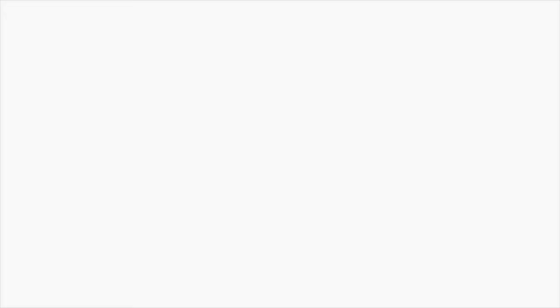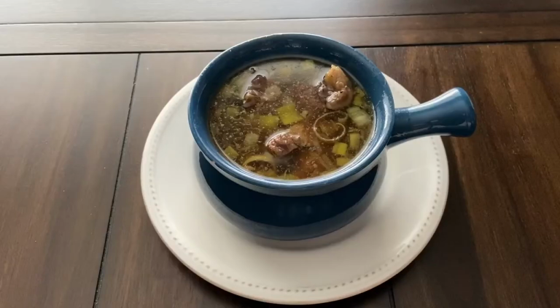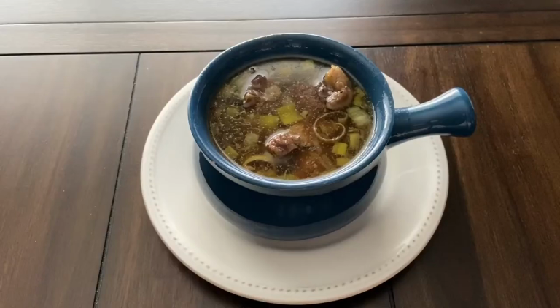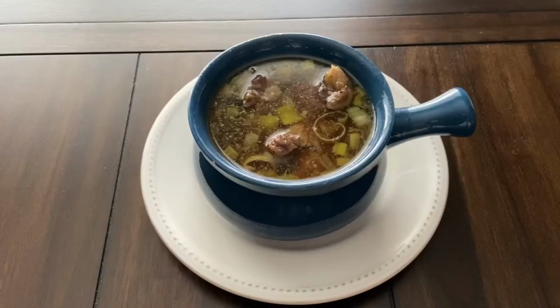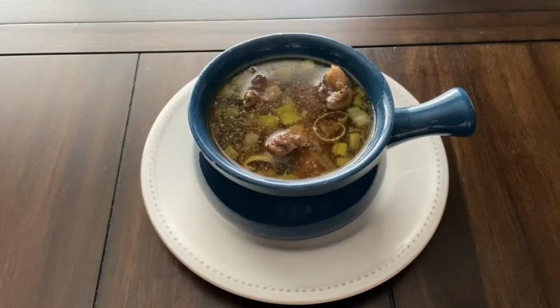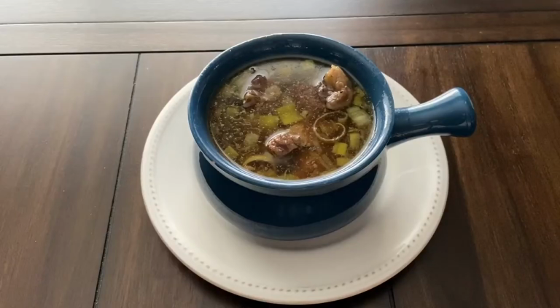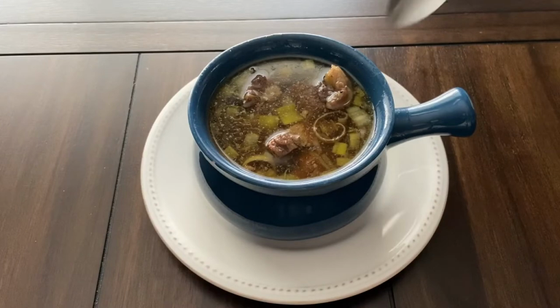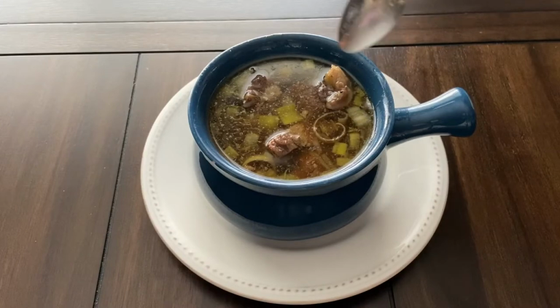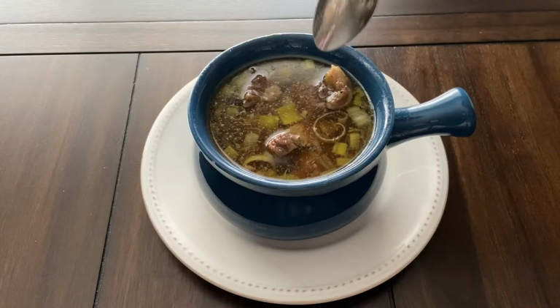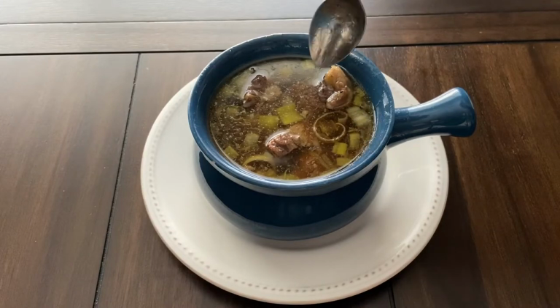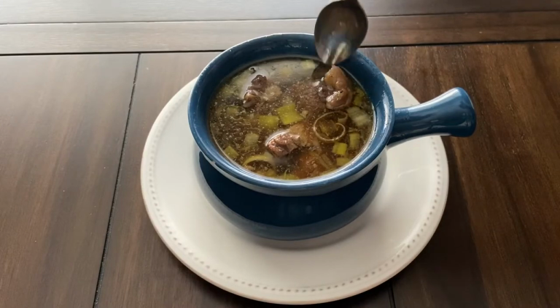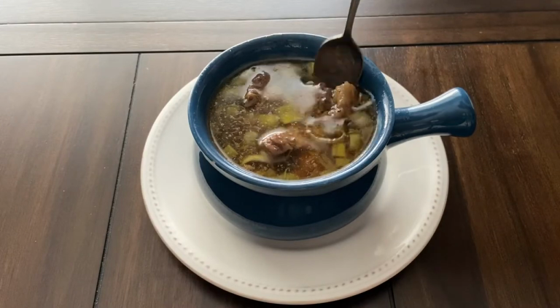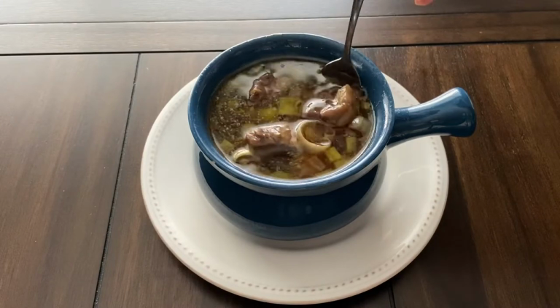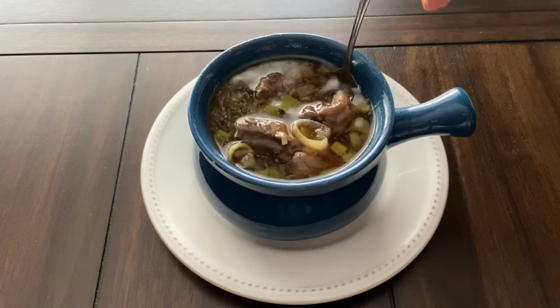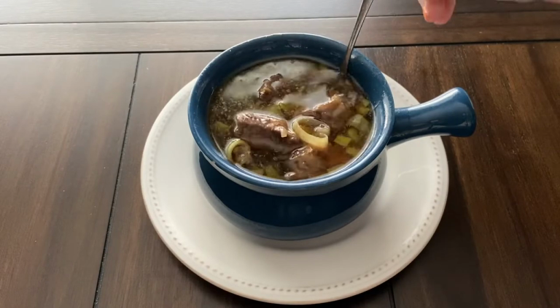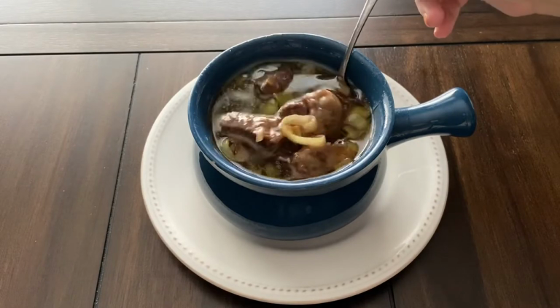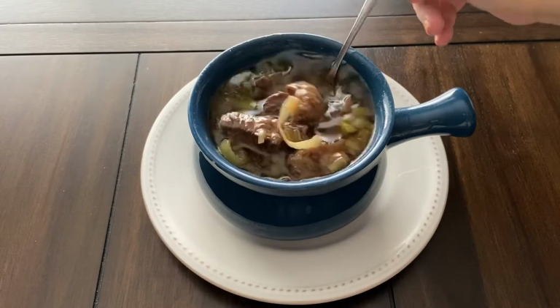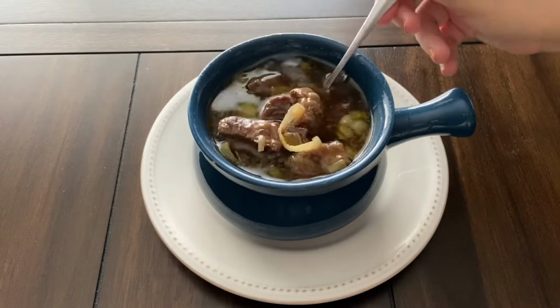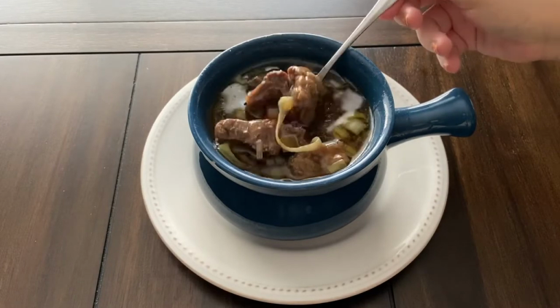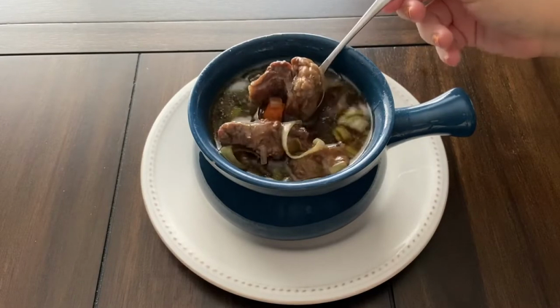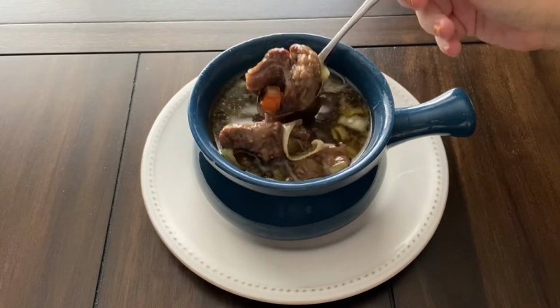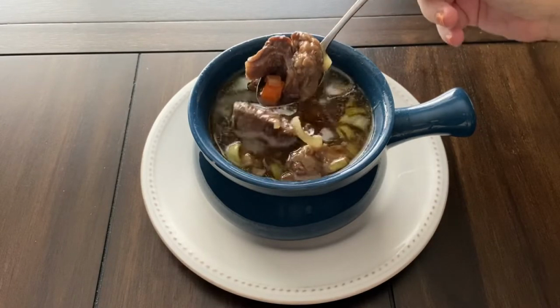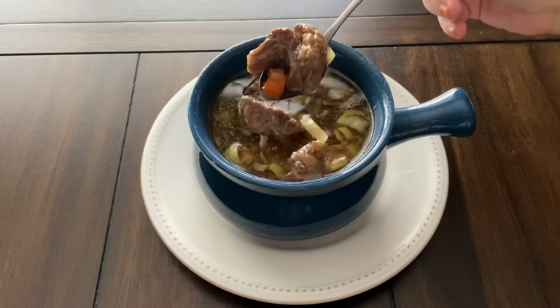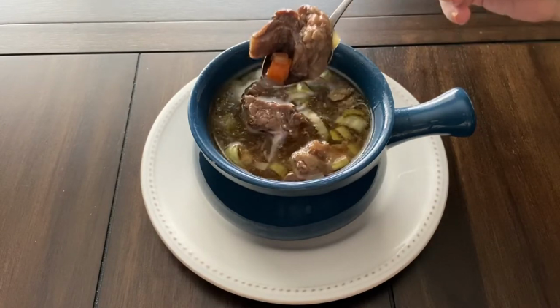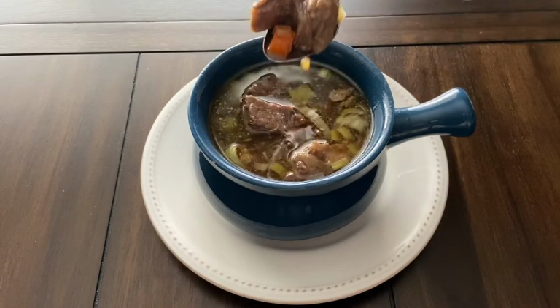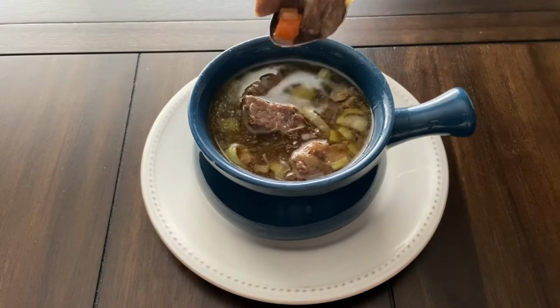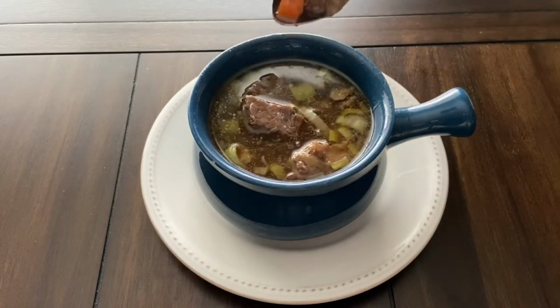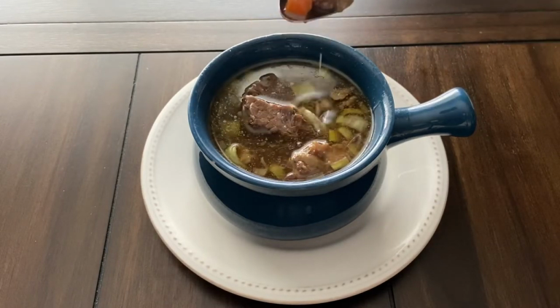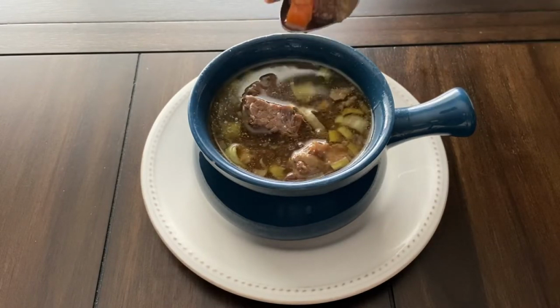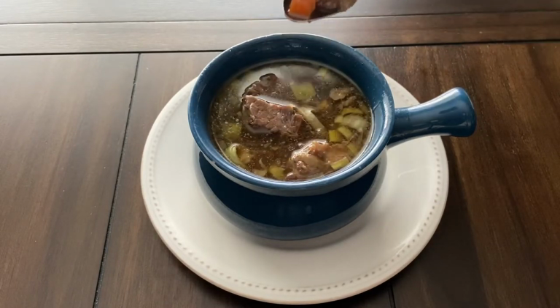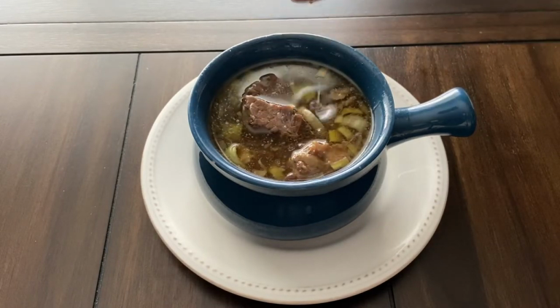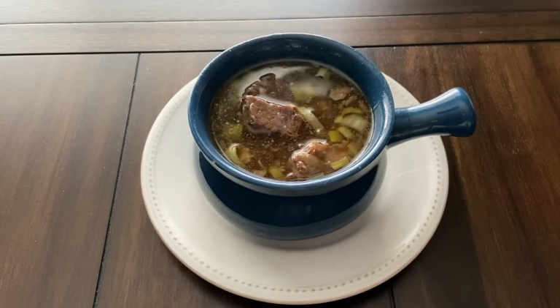Hi everyone, welcome to my channel. Today we are making braised rib stew with farro from the Elder Scrolls cookbook.